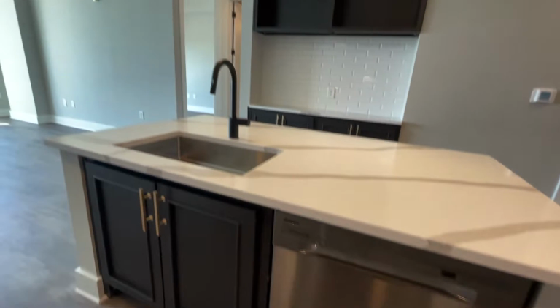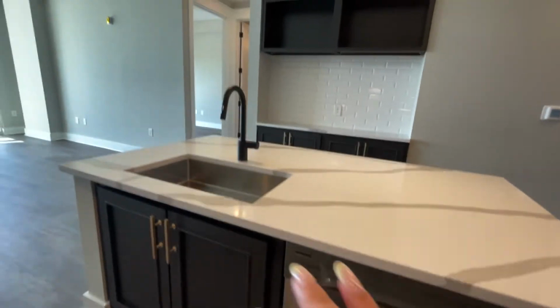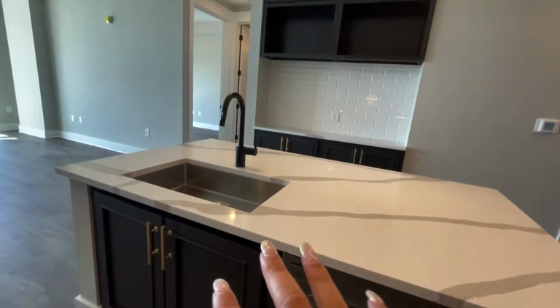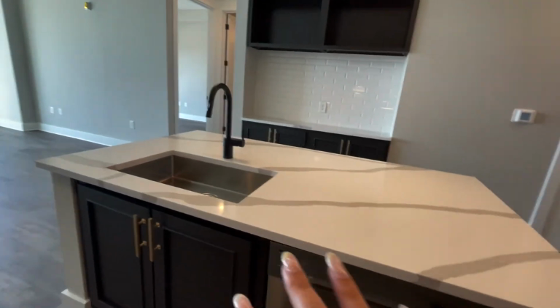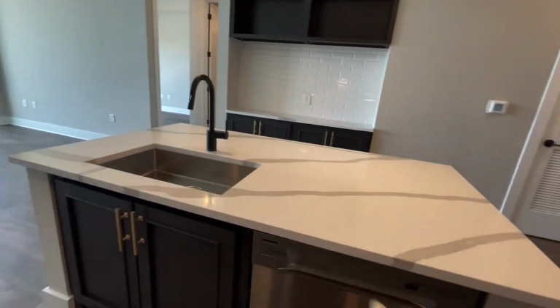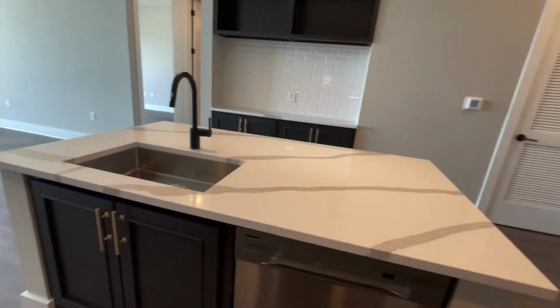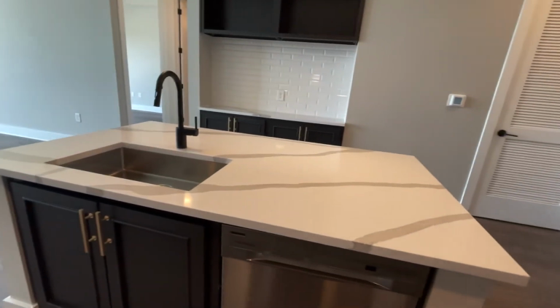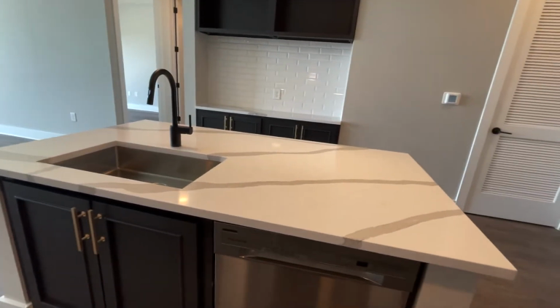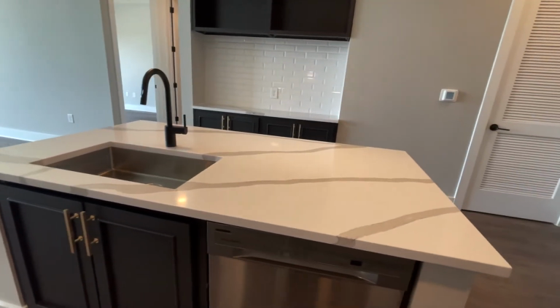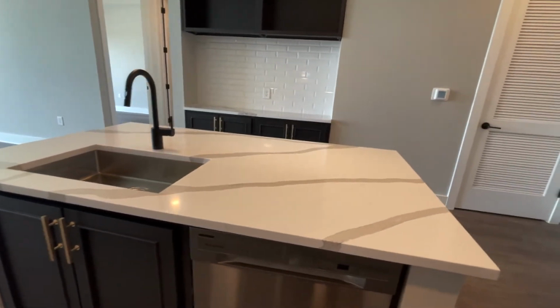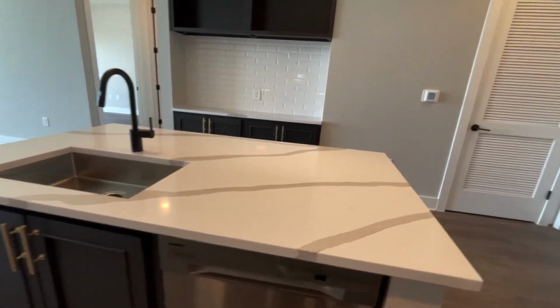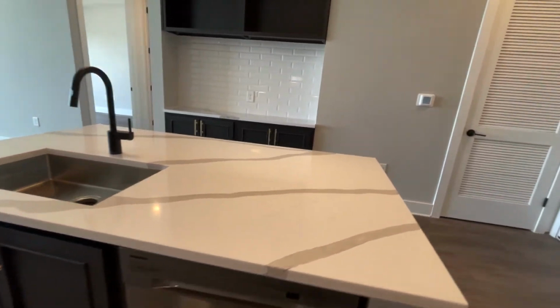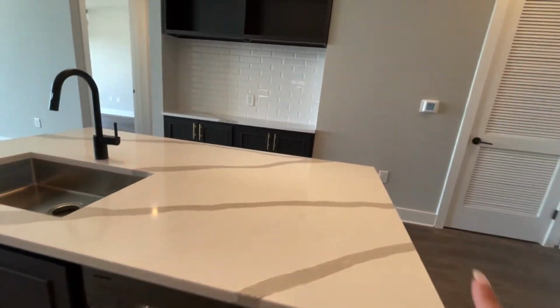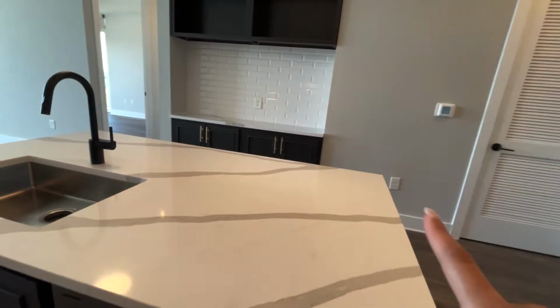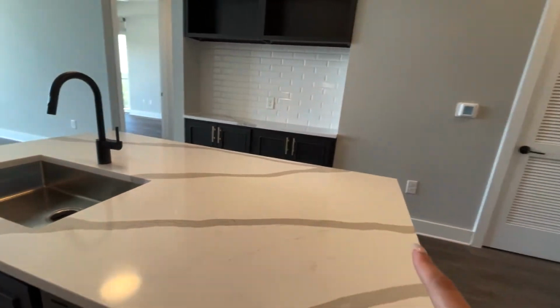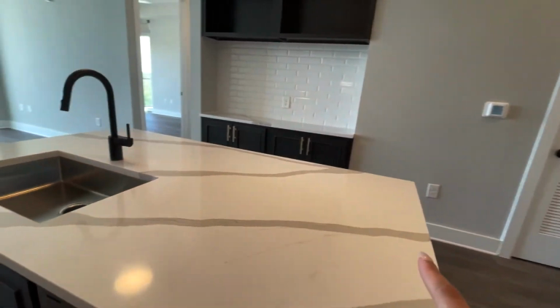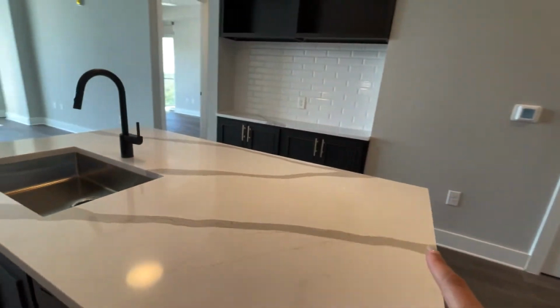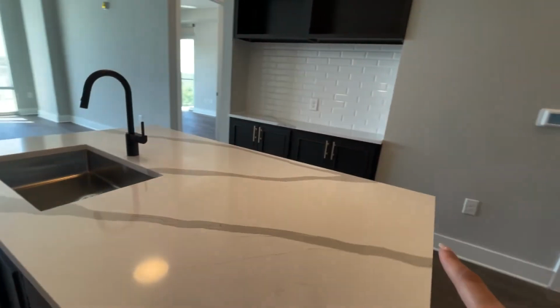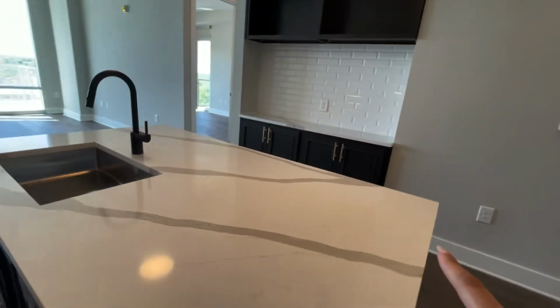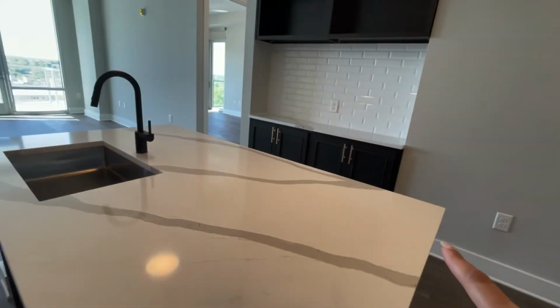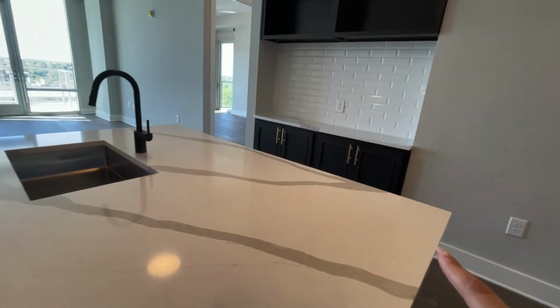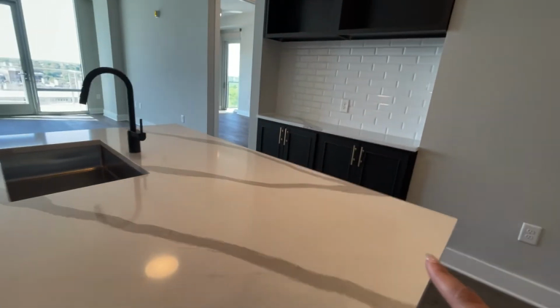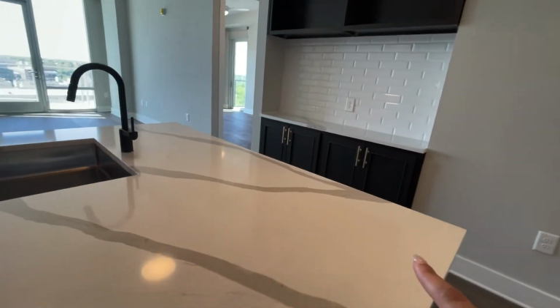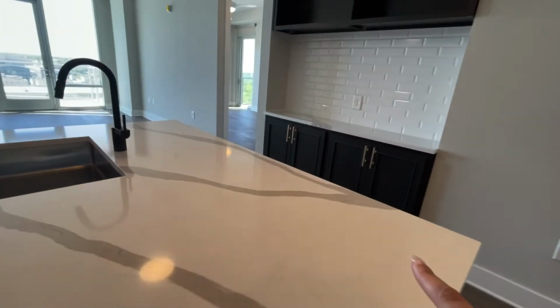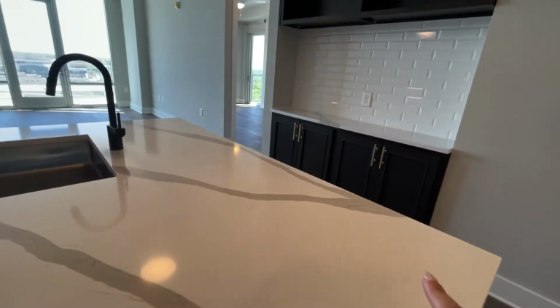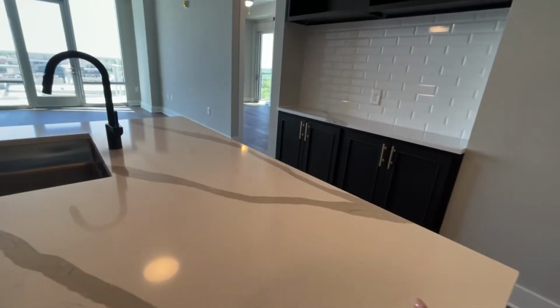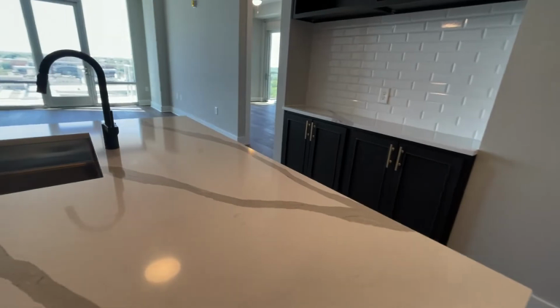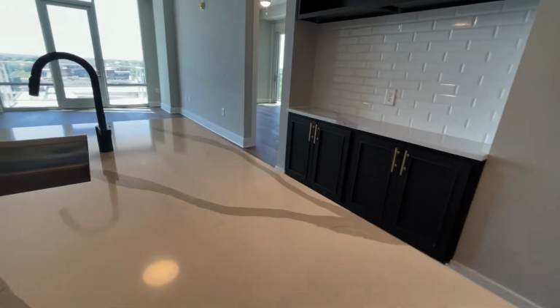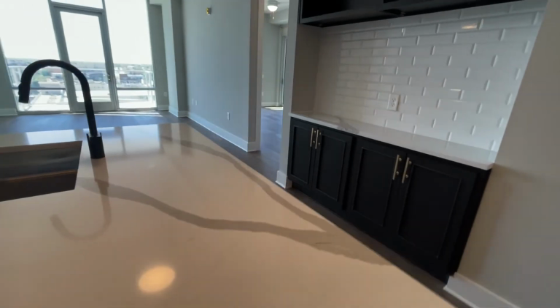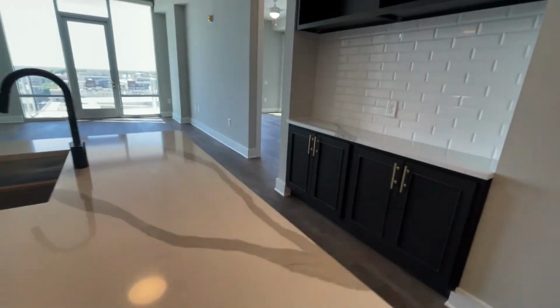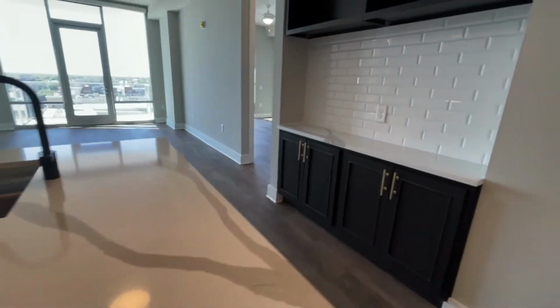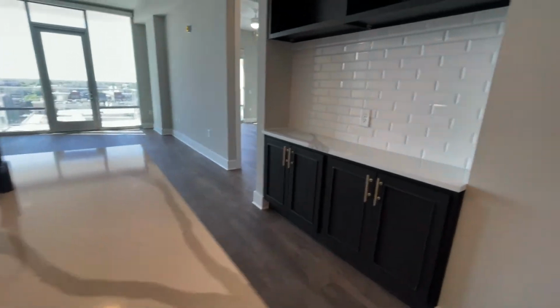So when you're doing dishes, it makes that easy. Plus, you can comfortably fit three bar stools on this island.